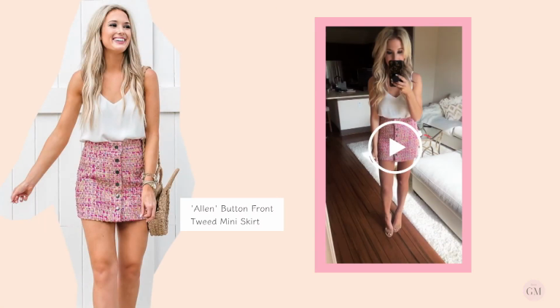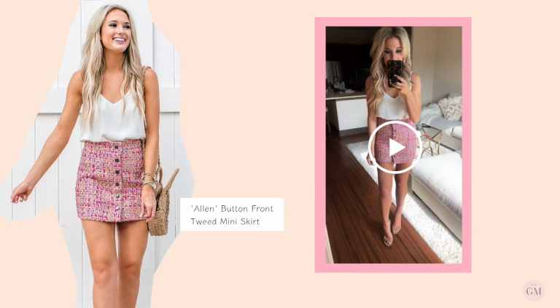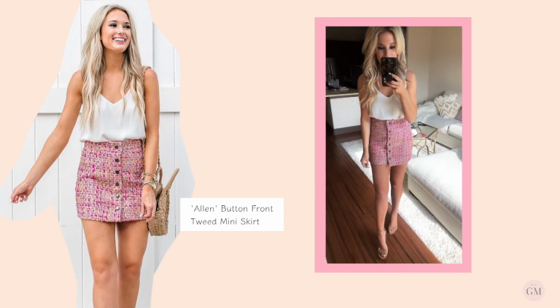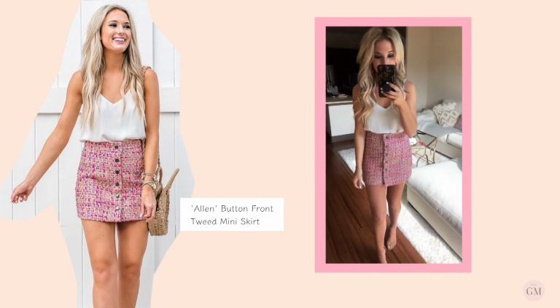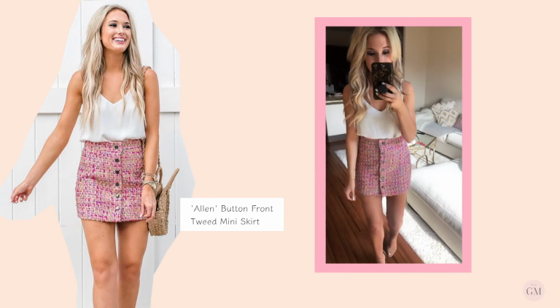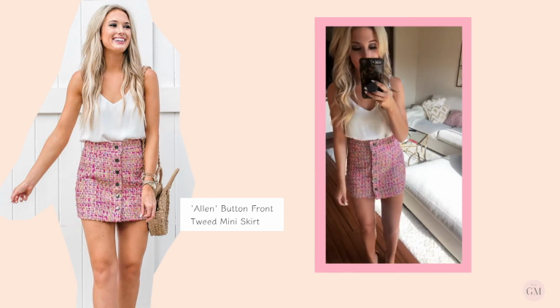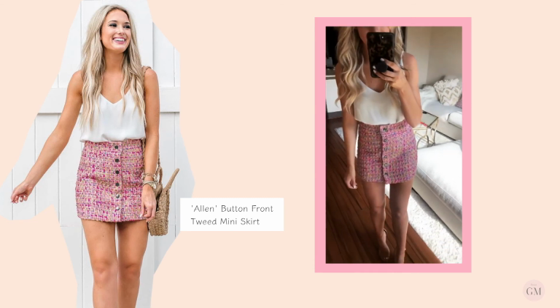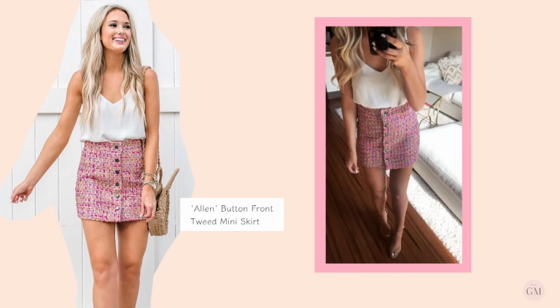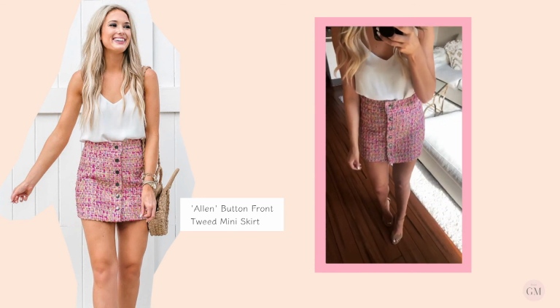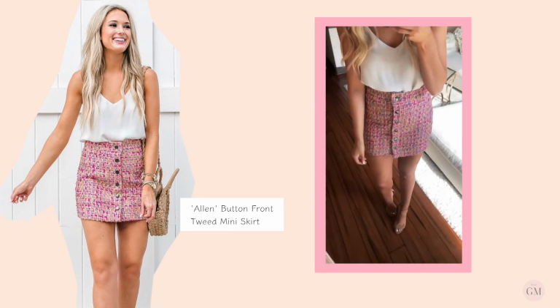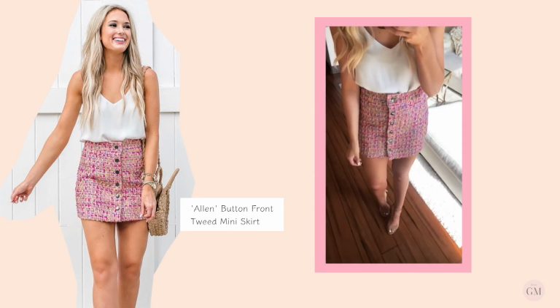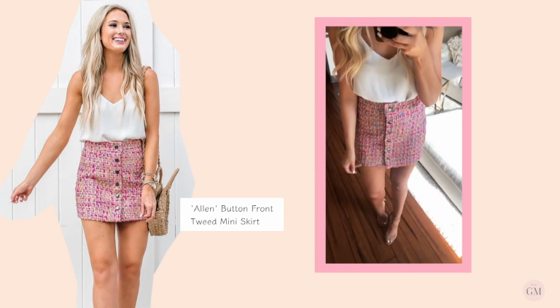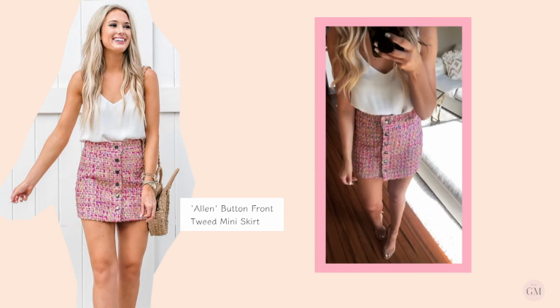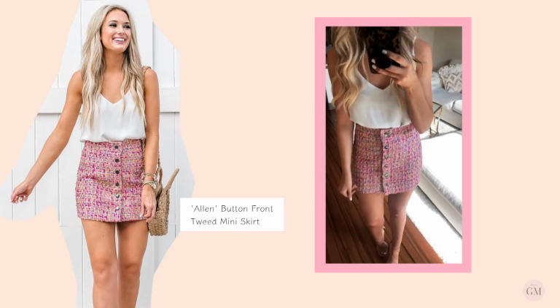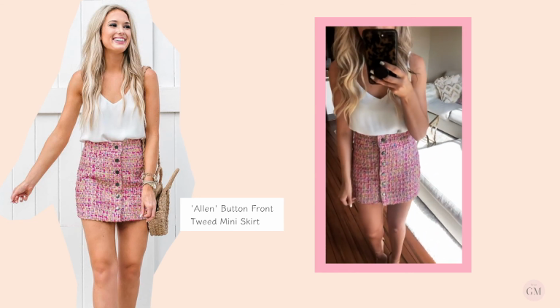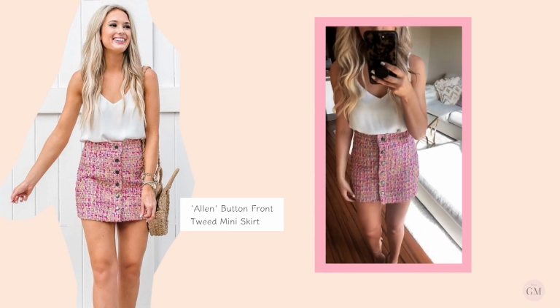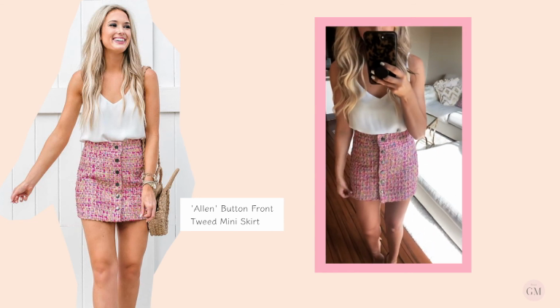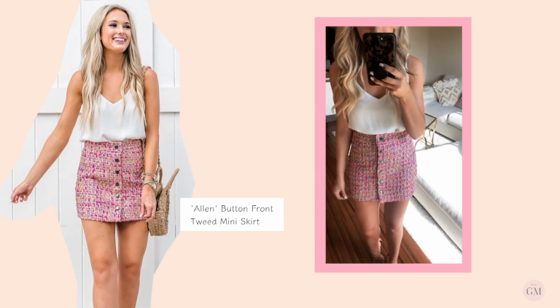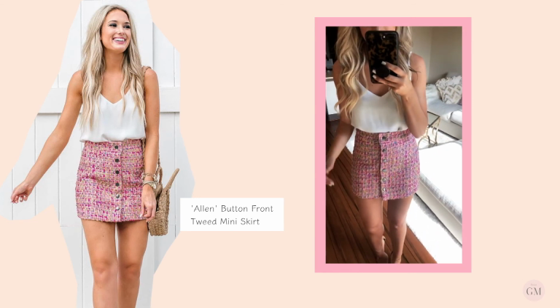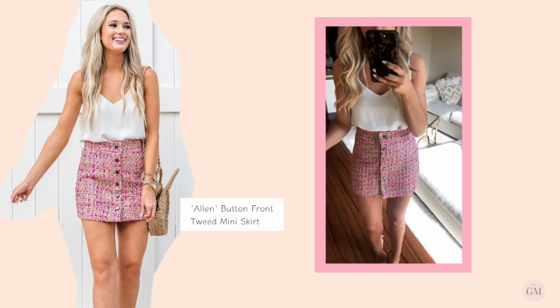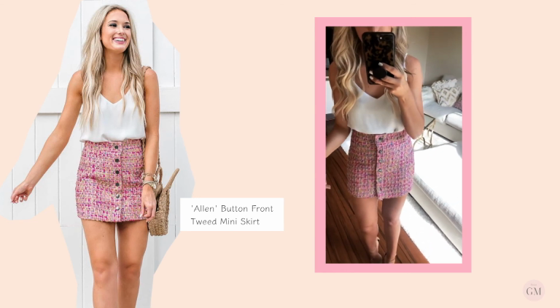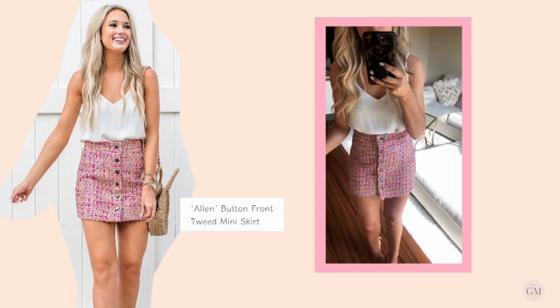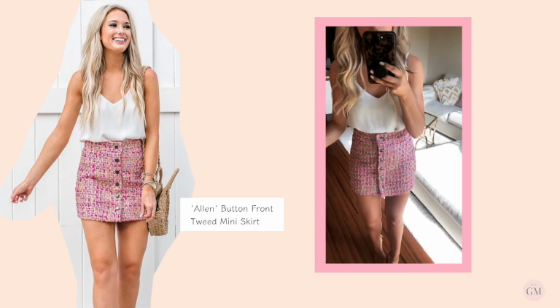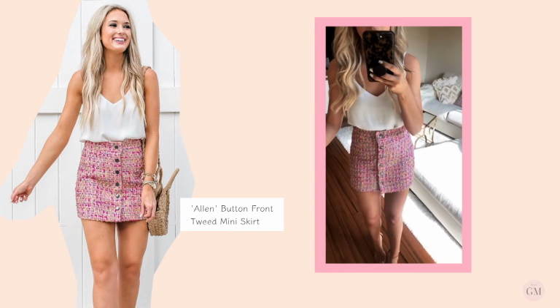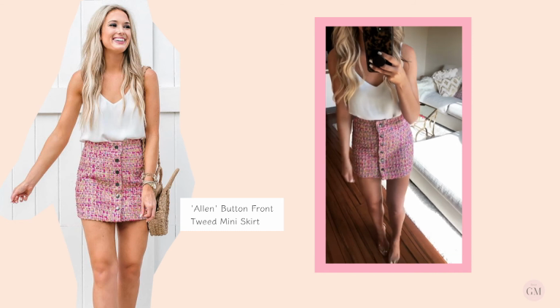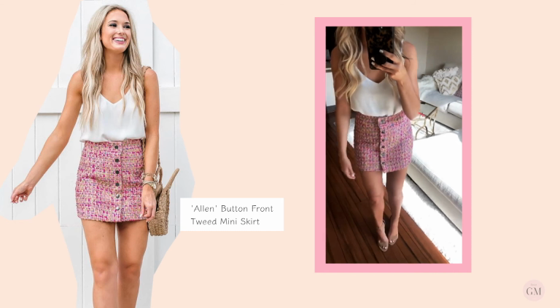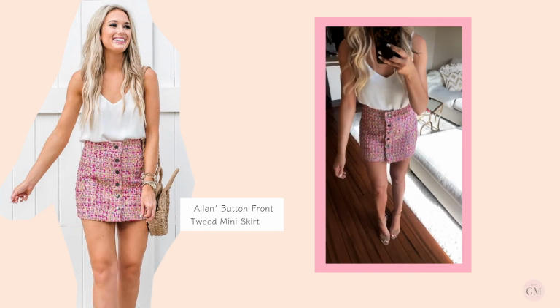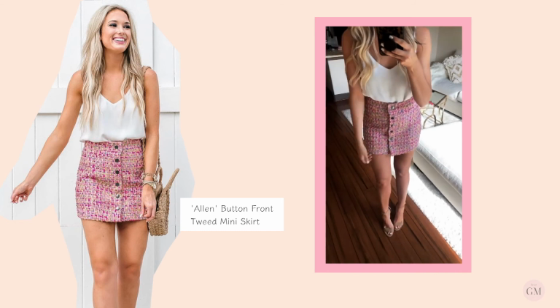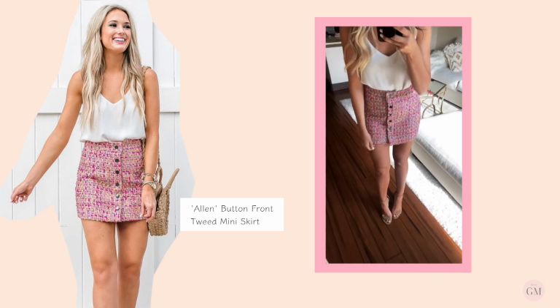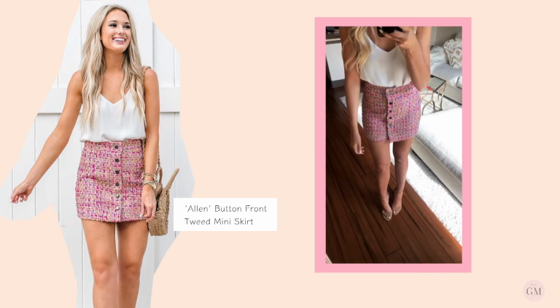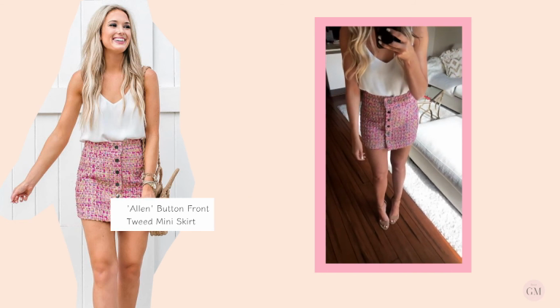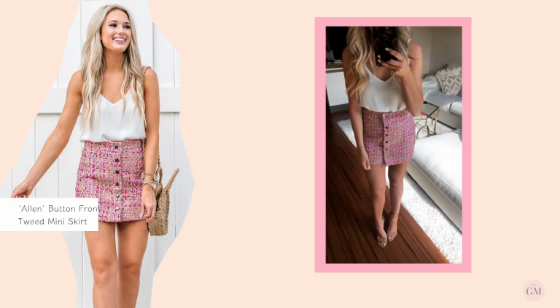Last but certainly not least is this little mini skirt. My favorite part about it is it's so flattering on the legs — I feel like it makes your legs look super long.